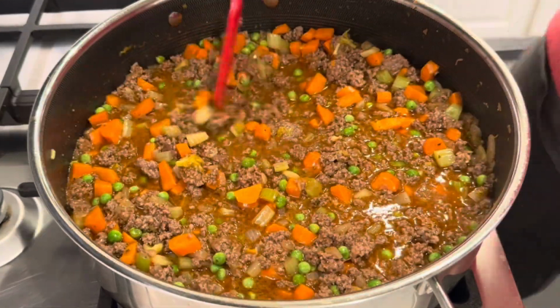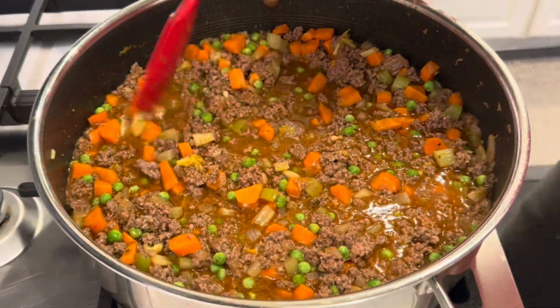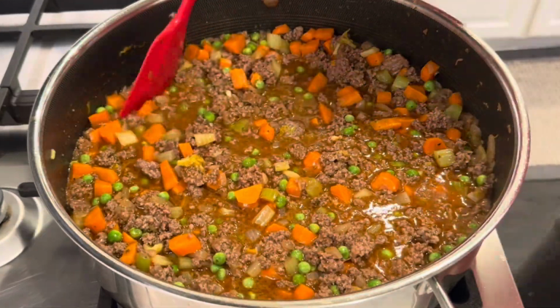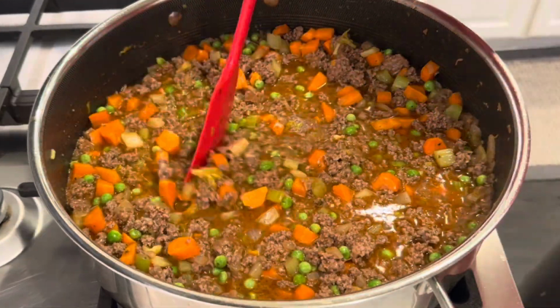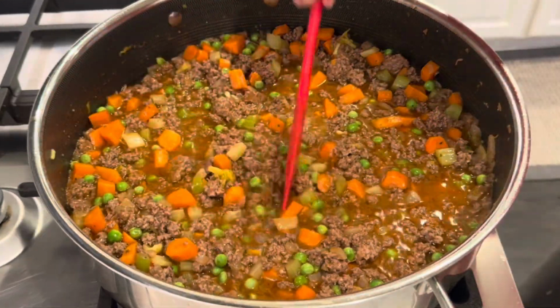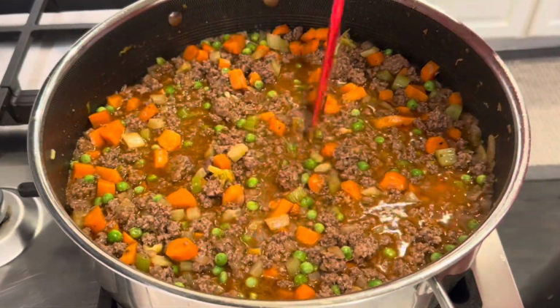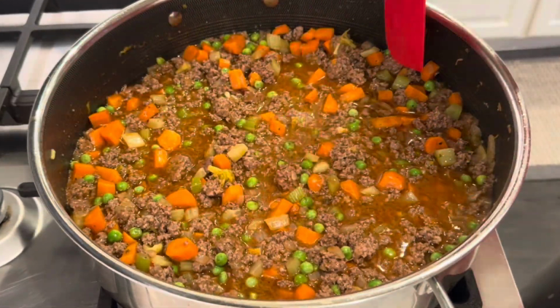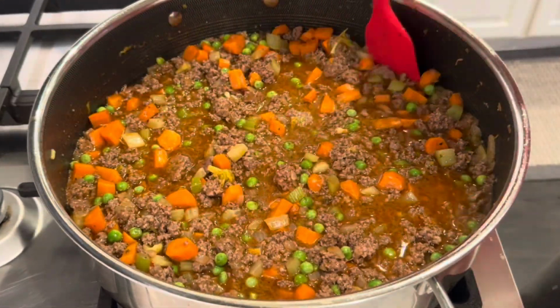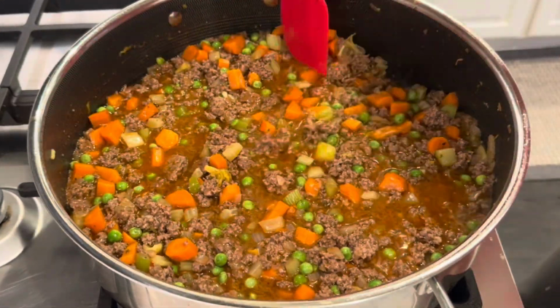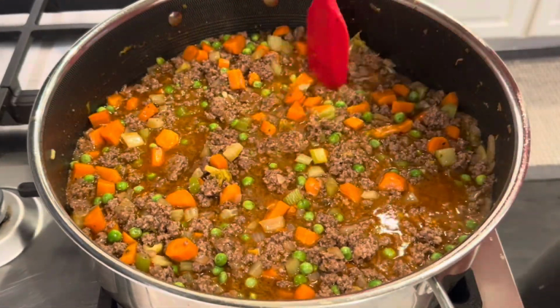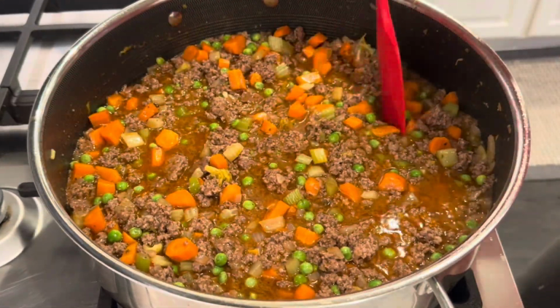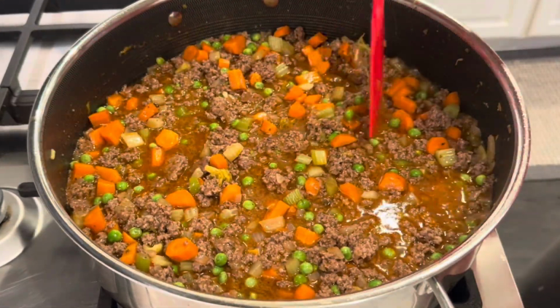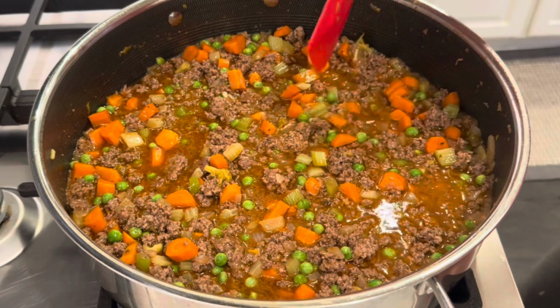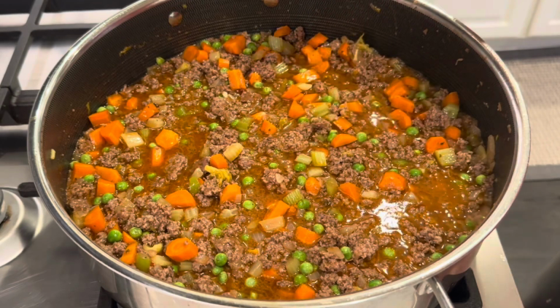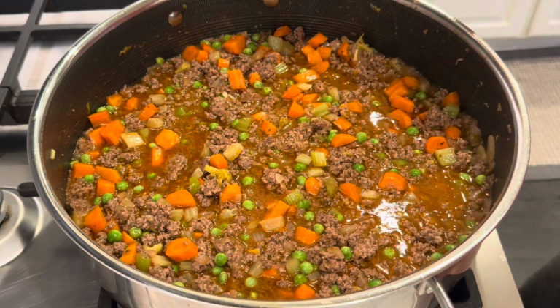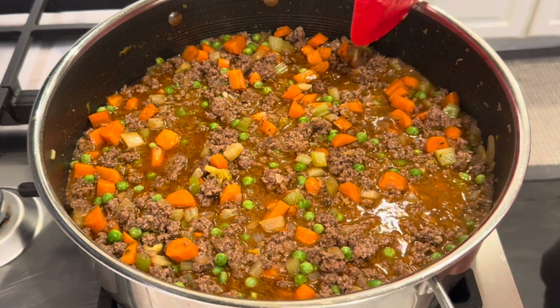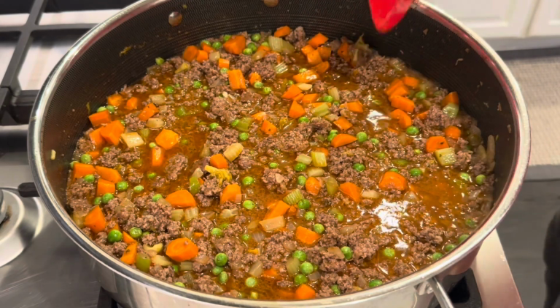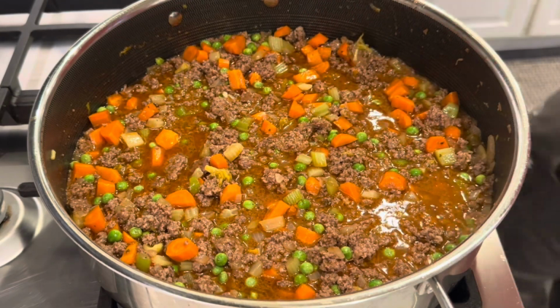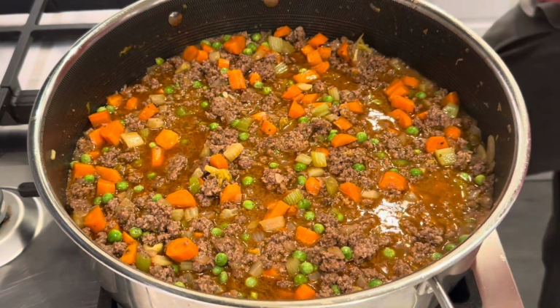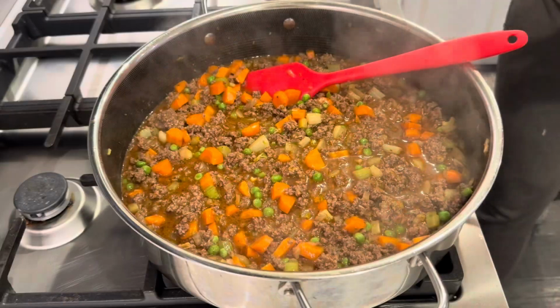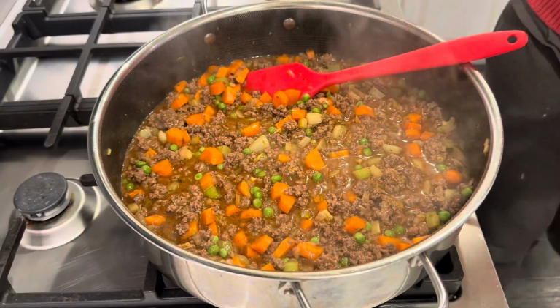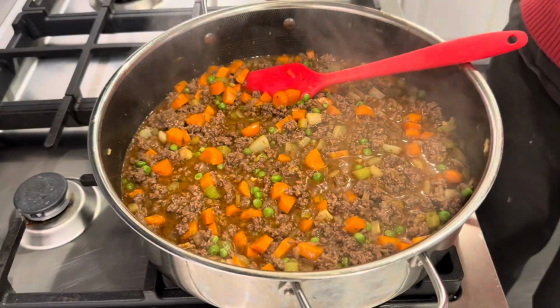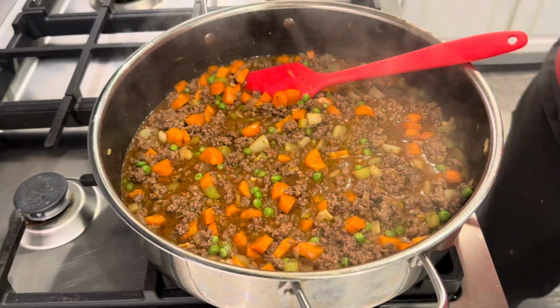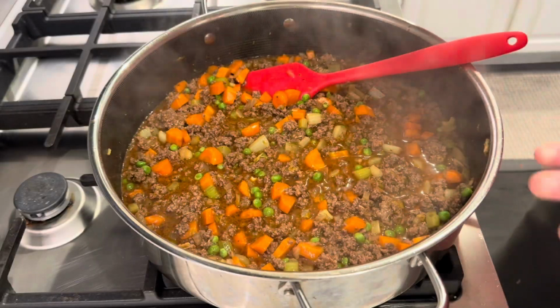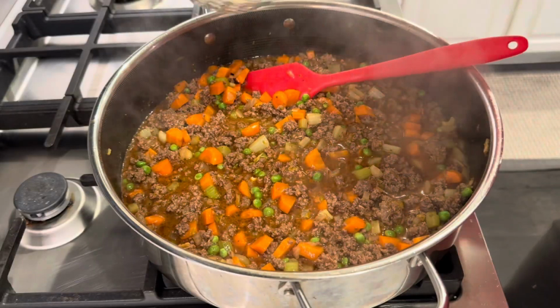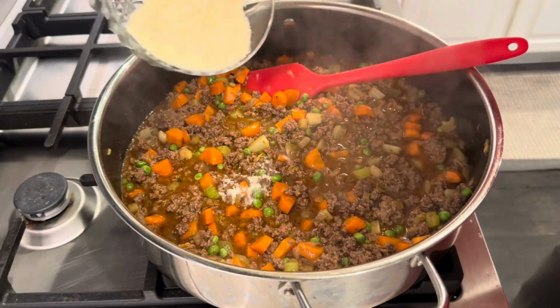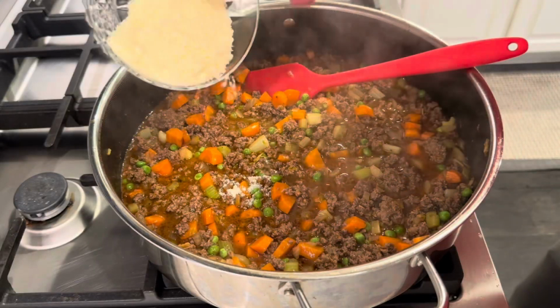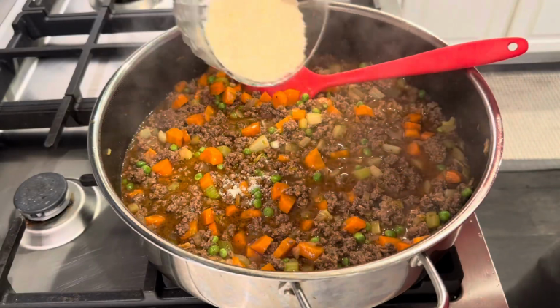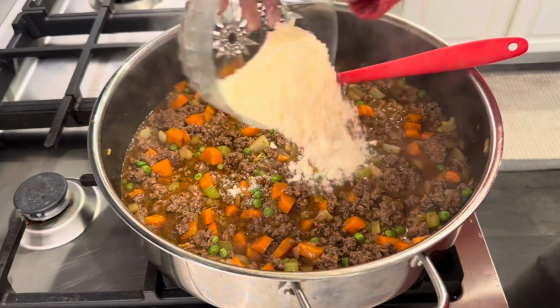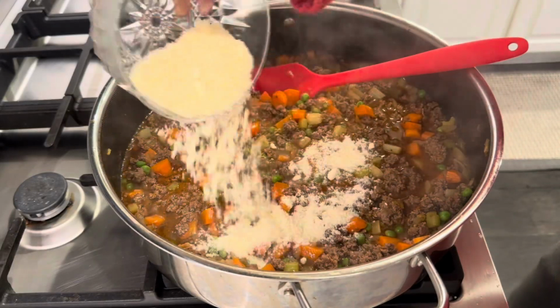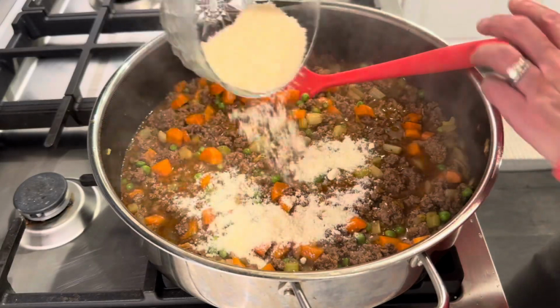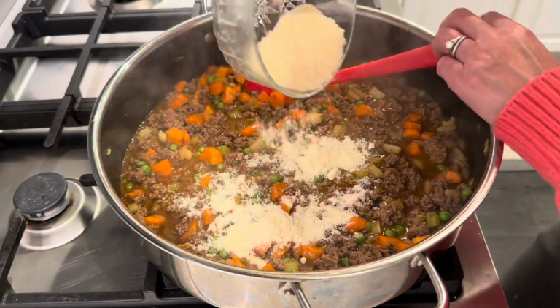Now I'm just going to cook this until the beef stock reduces a little bit. After it reduces, I'm adding in some parmesan cheese.